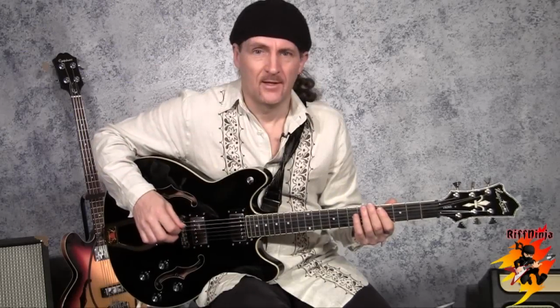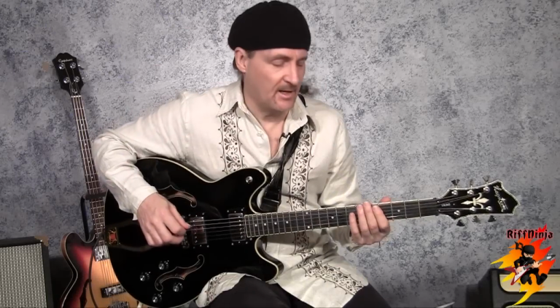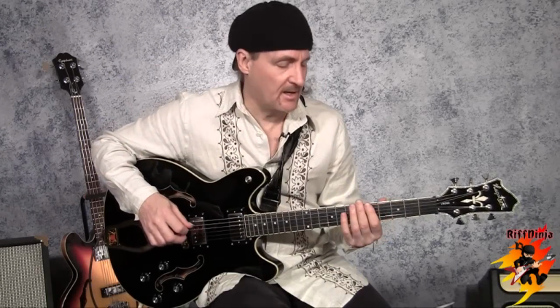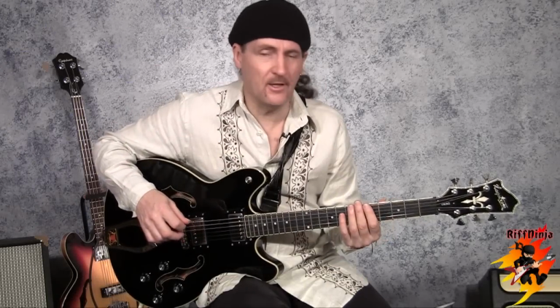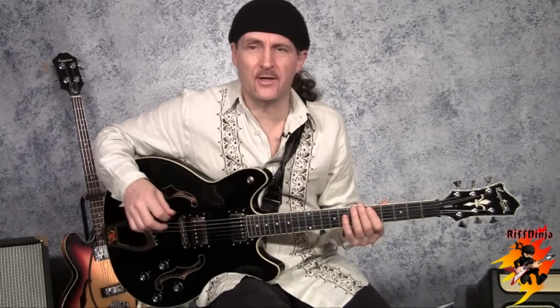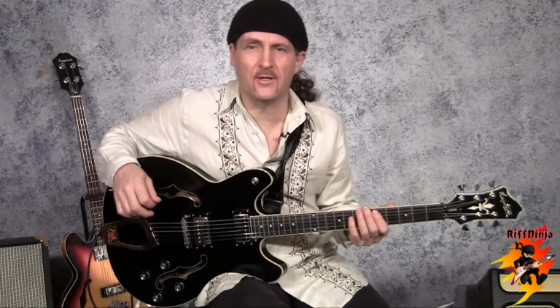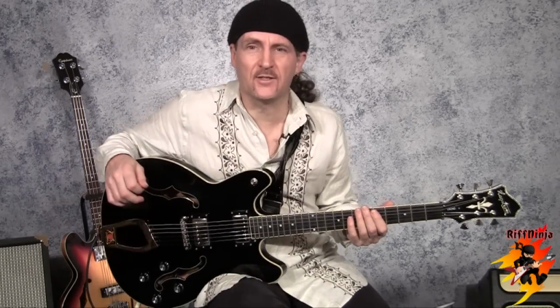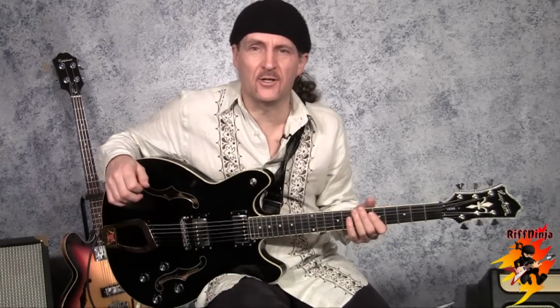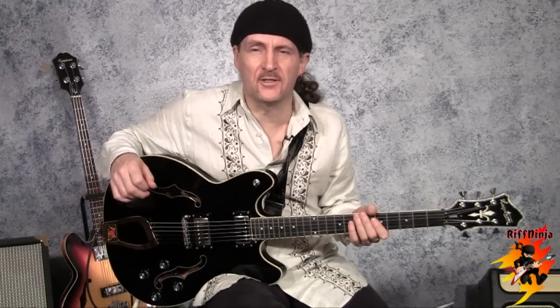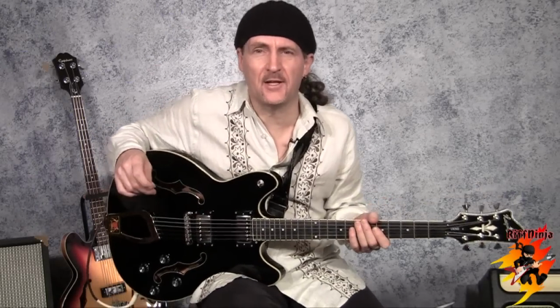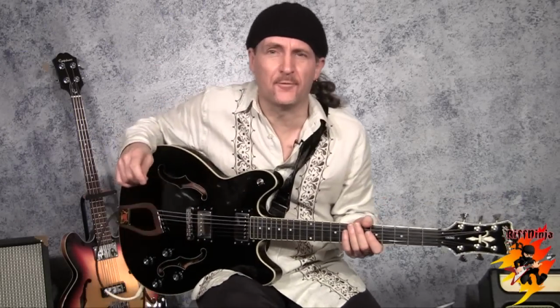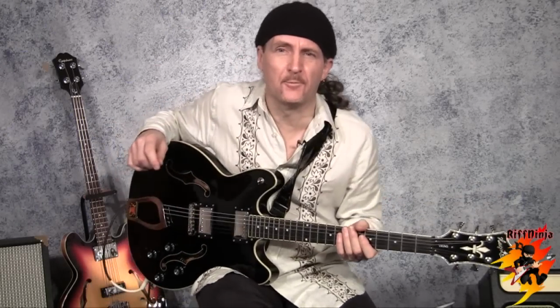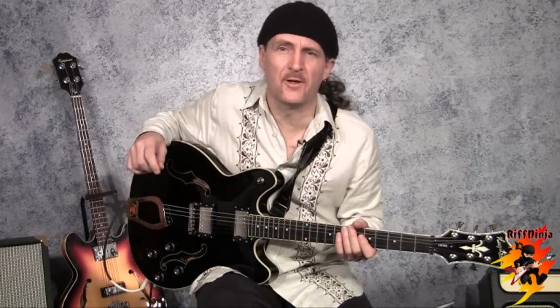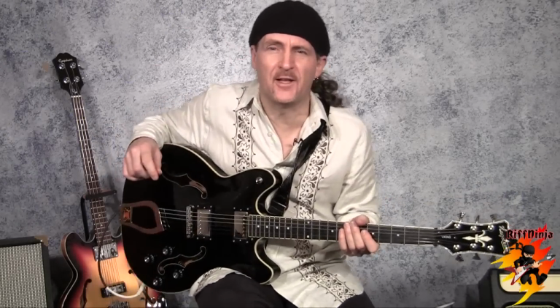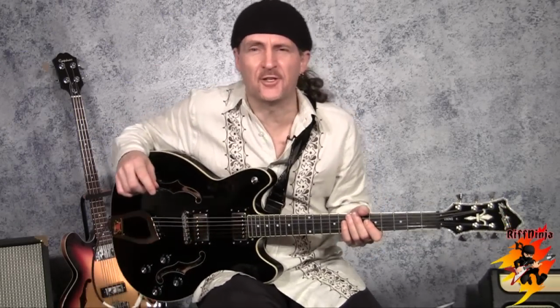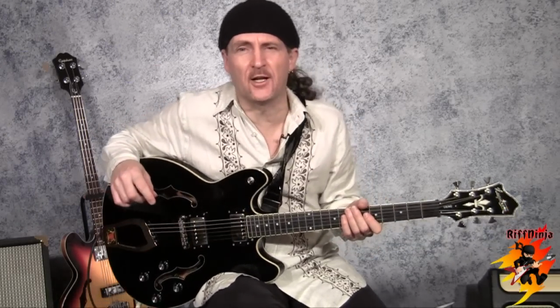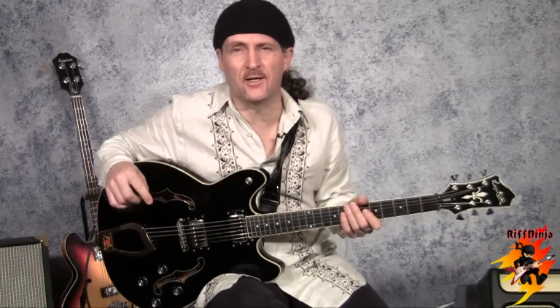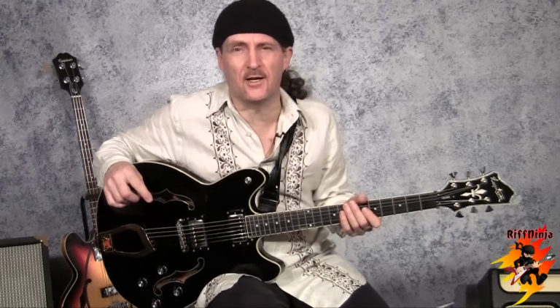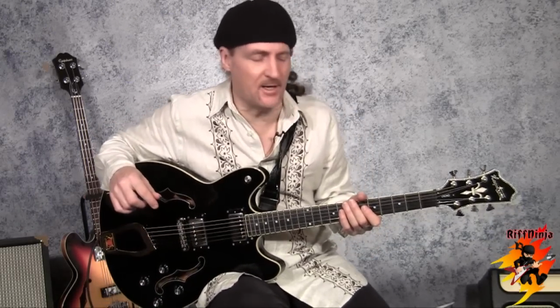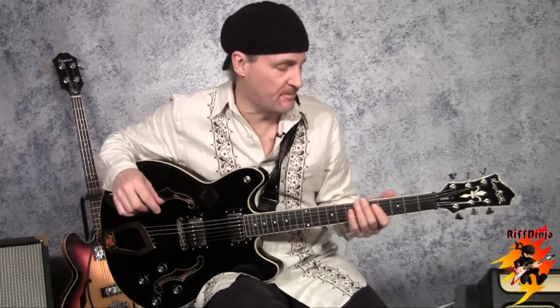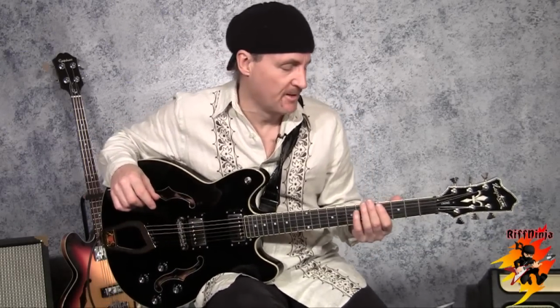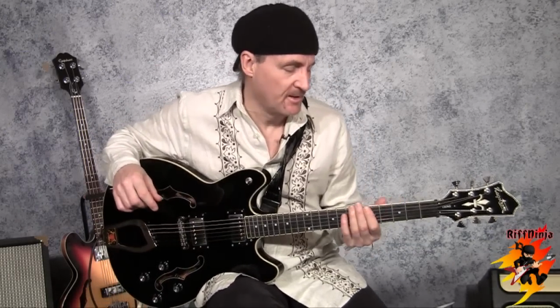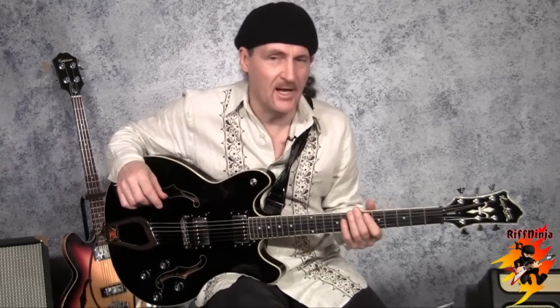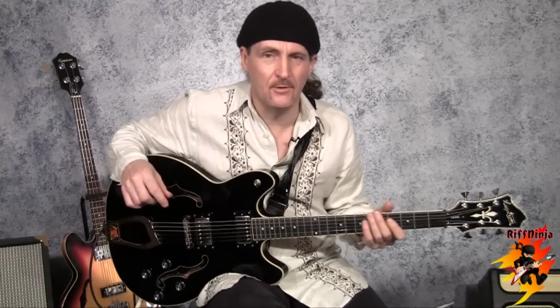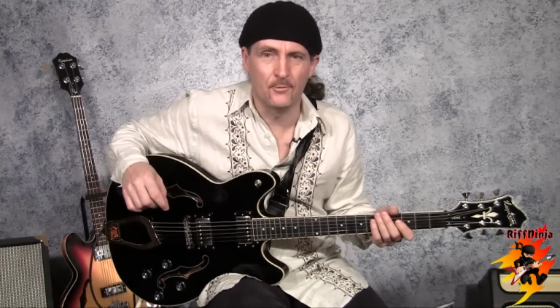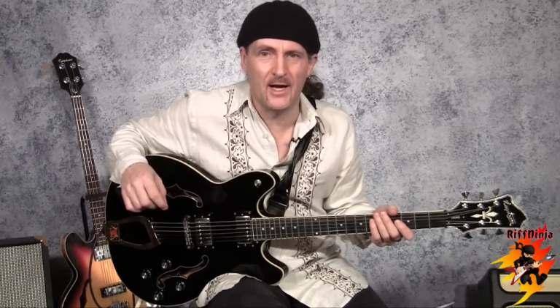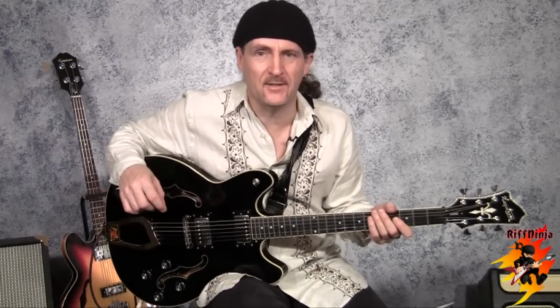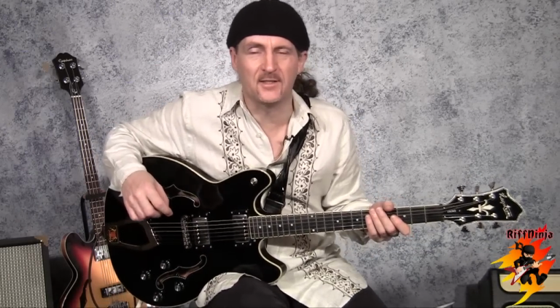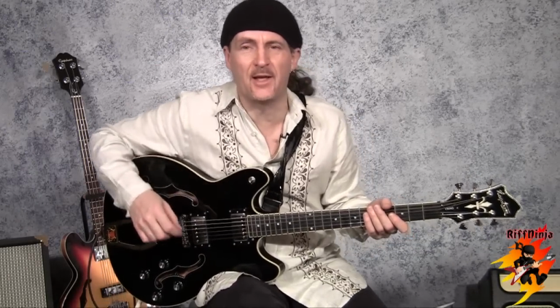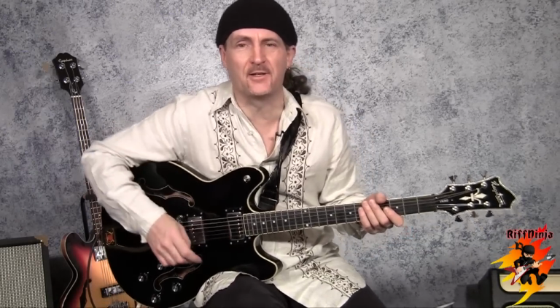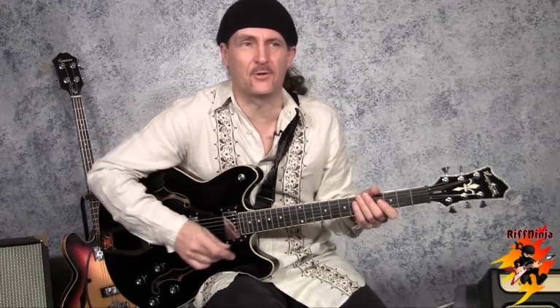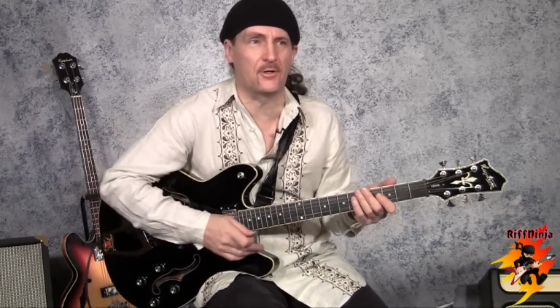Hello there, this is Colin Daniel from RiffNinja.com. And why suspended chord?